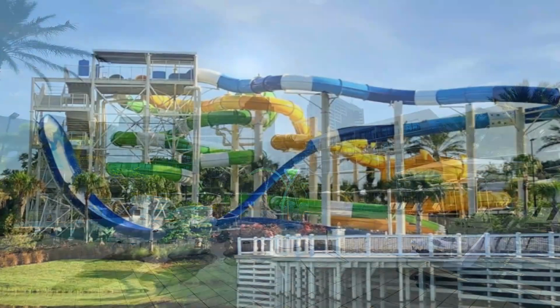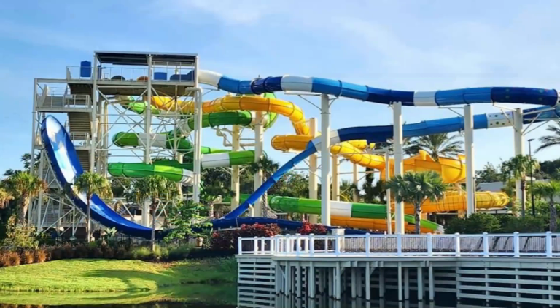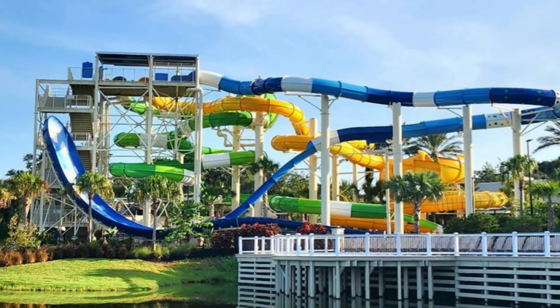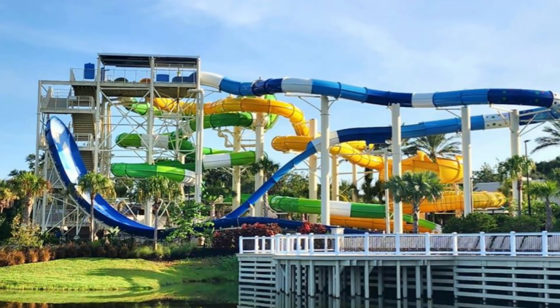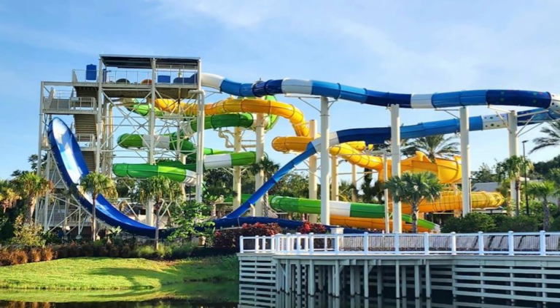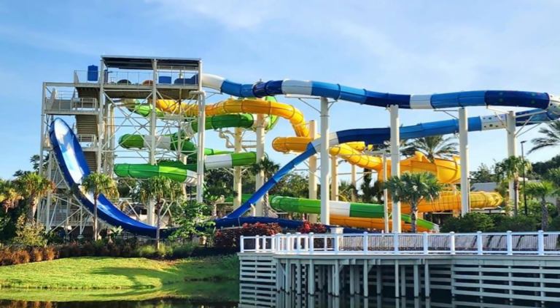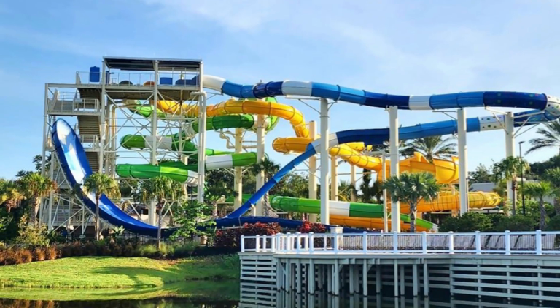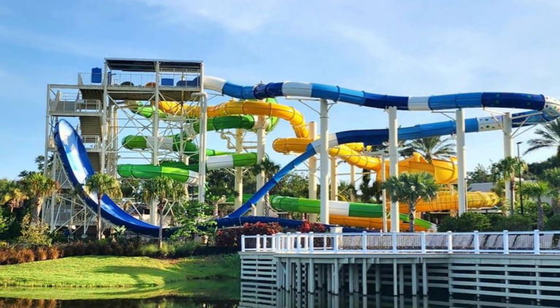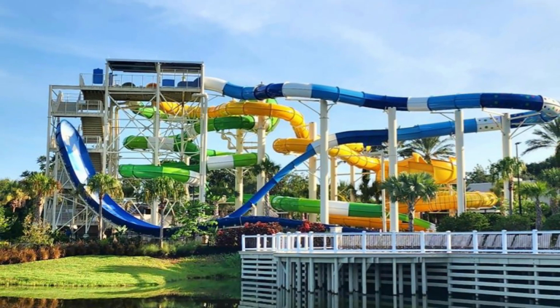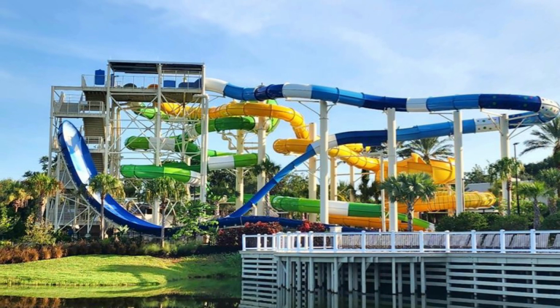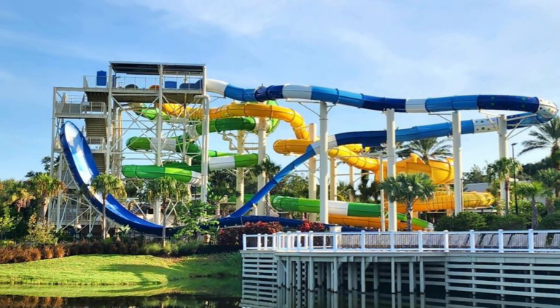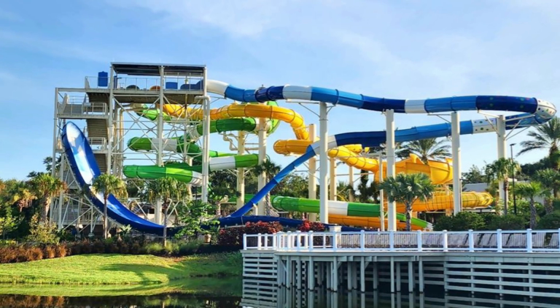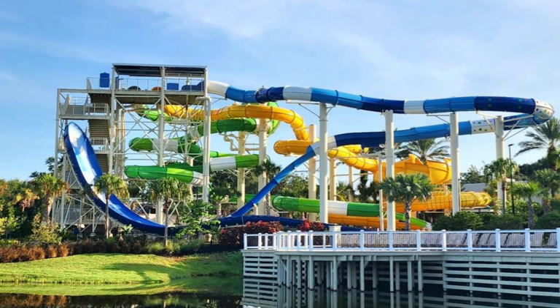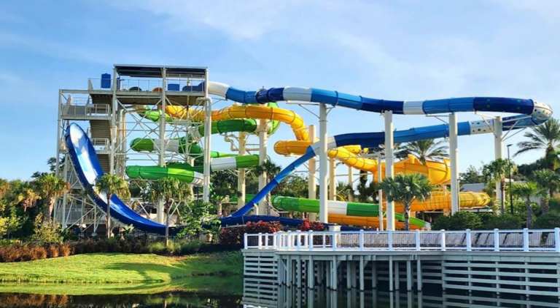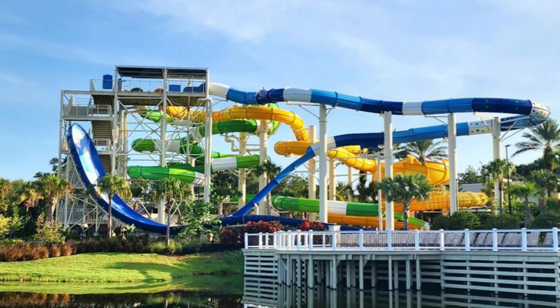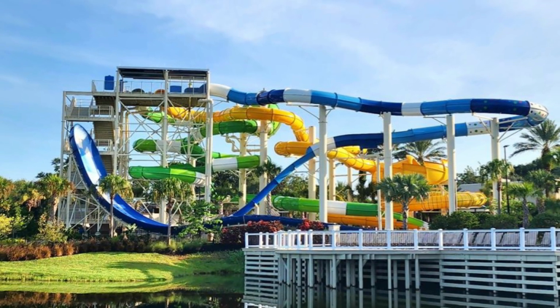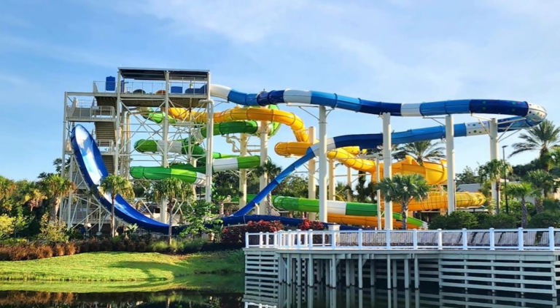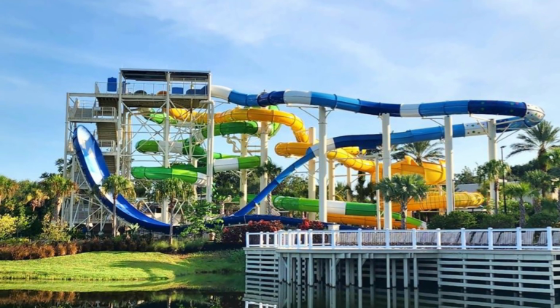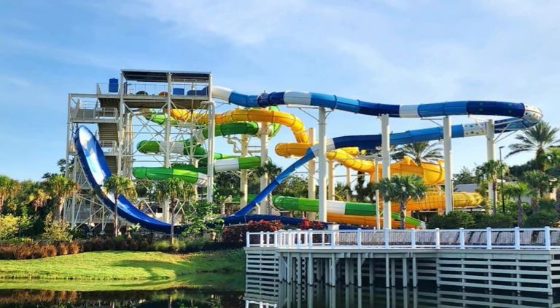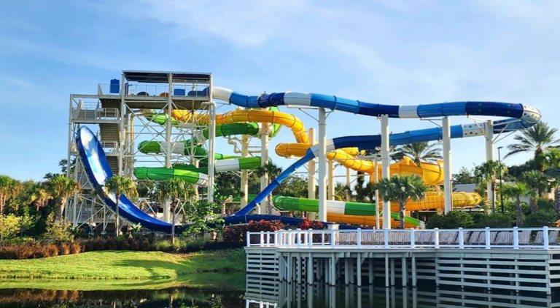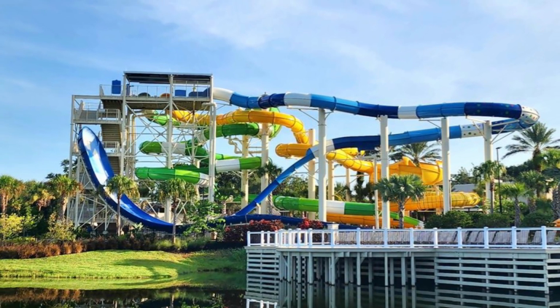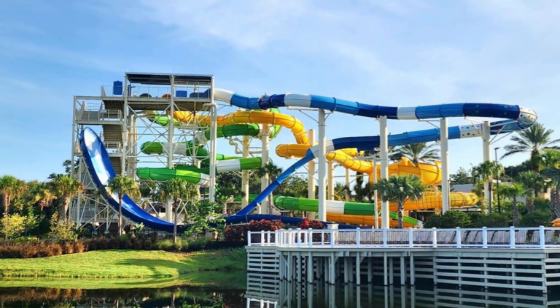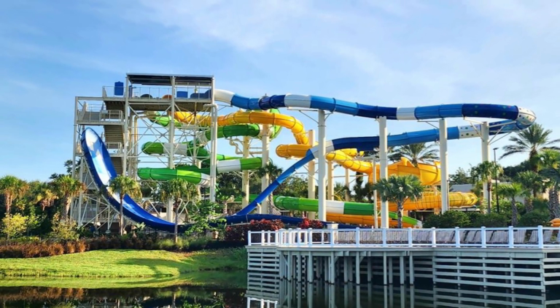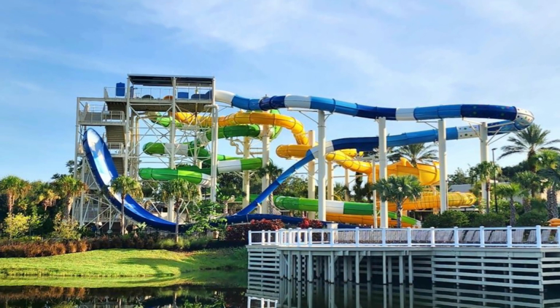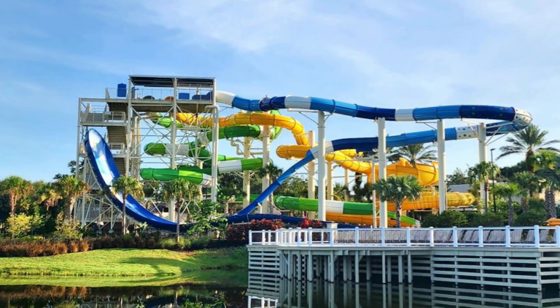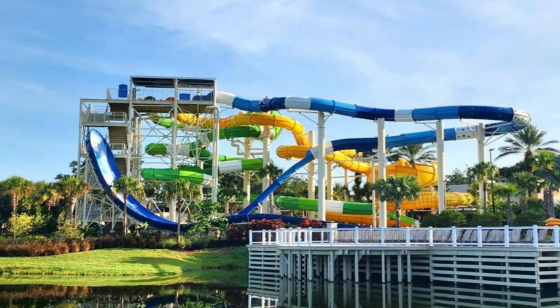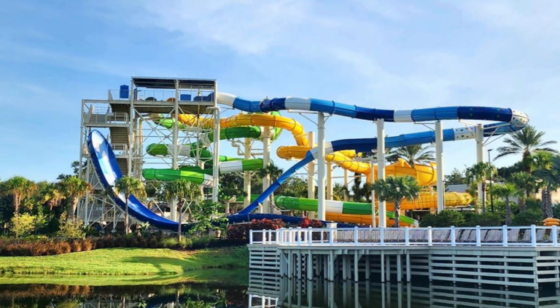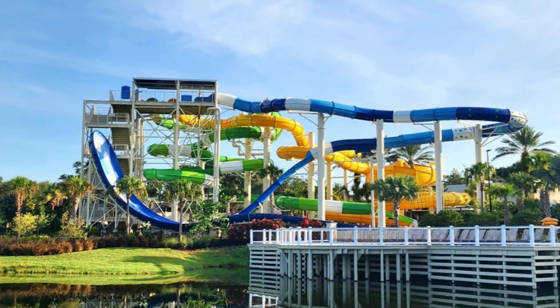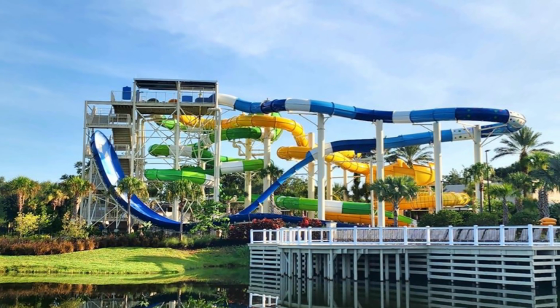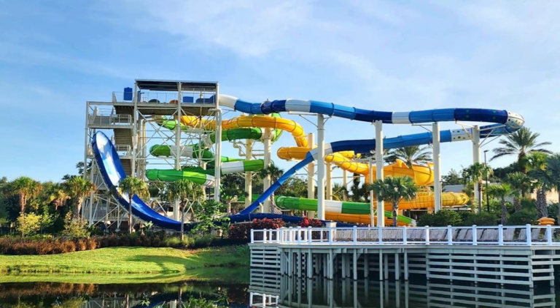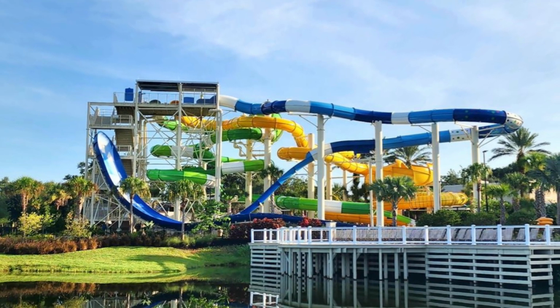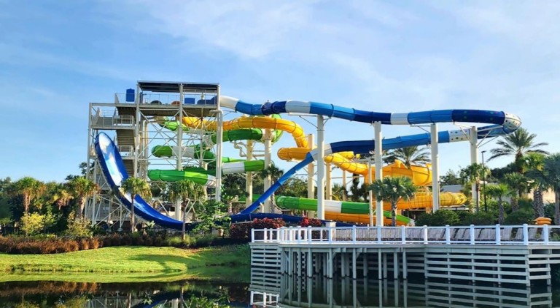The $42 per night hotel resort fee includes access to the River Falls Water Park for up to four guests.